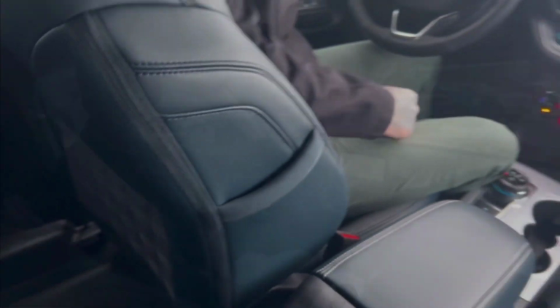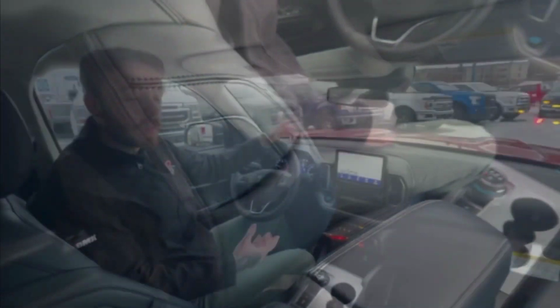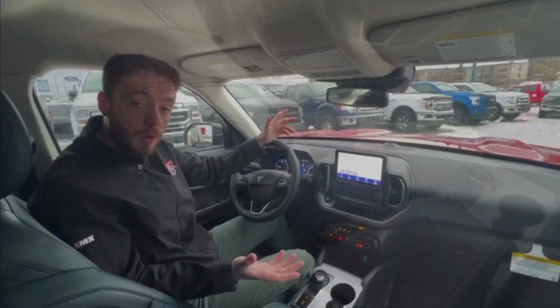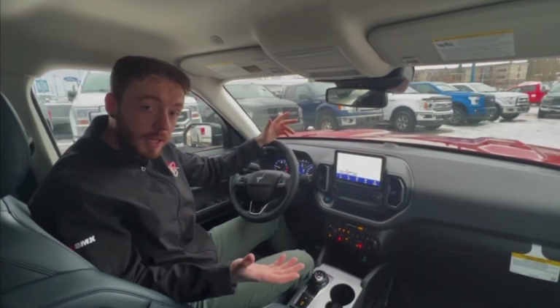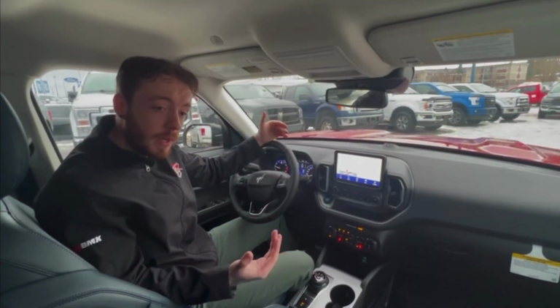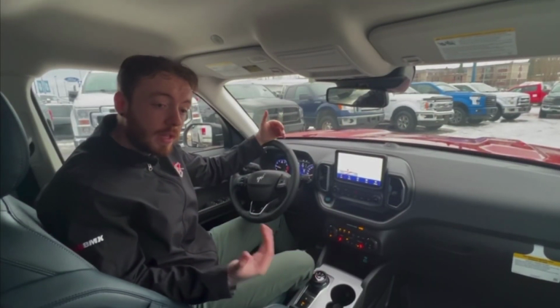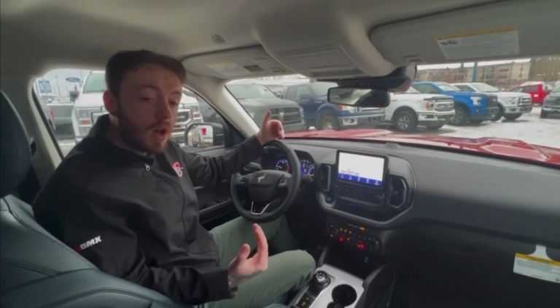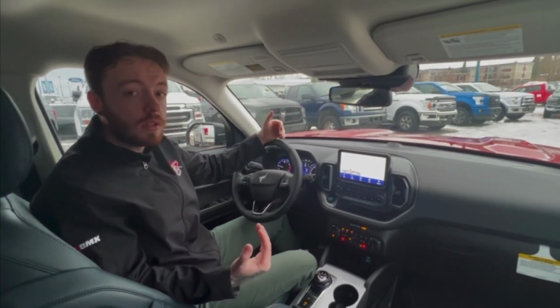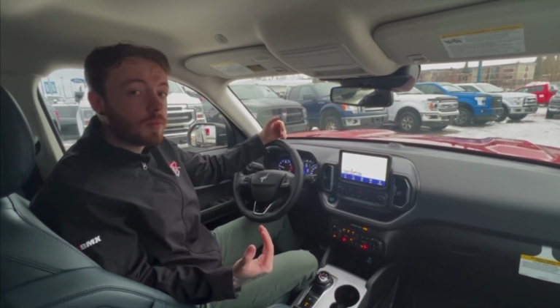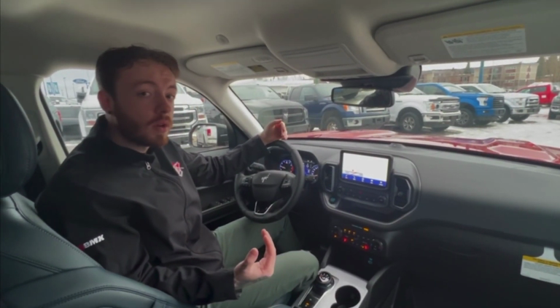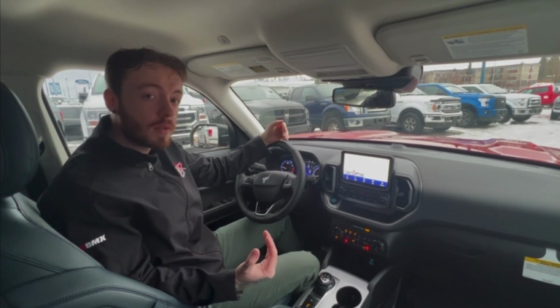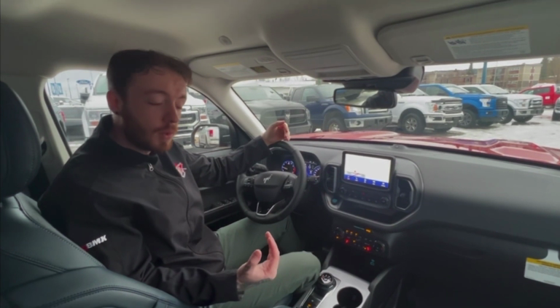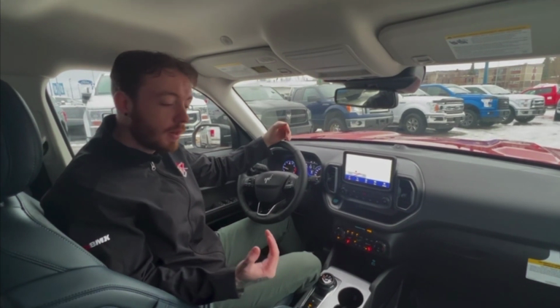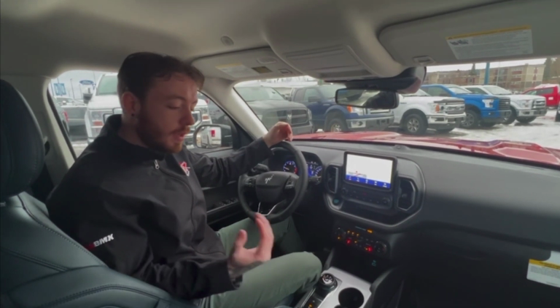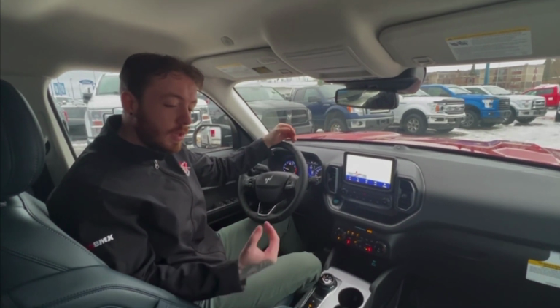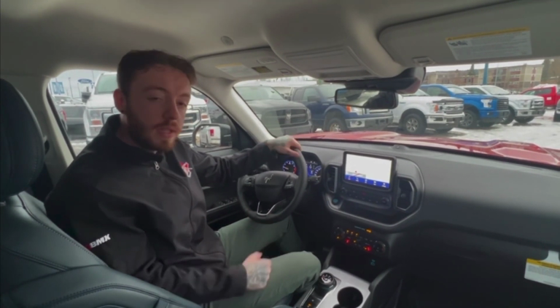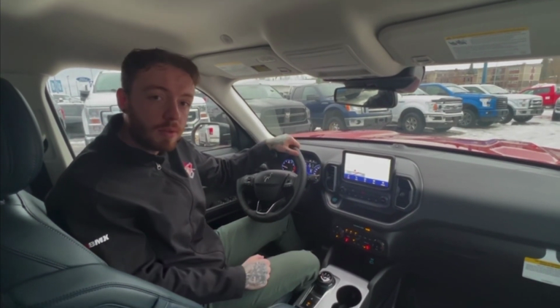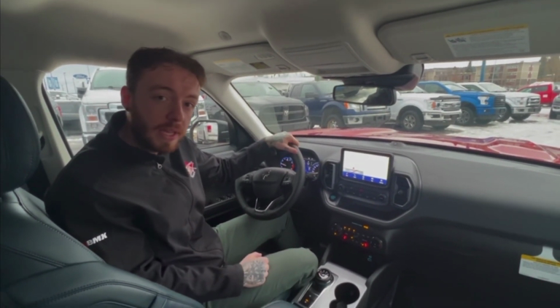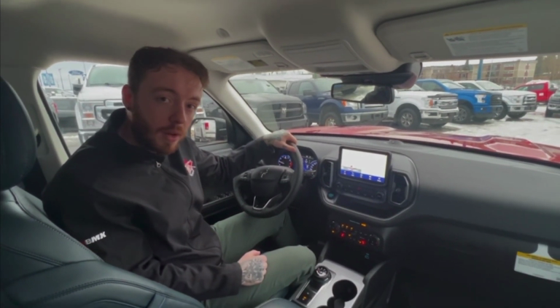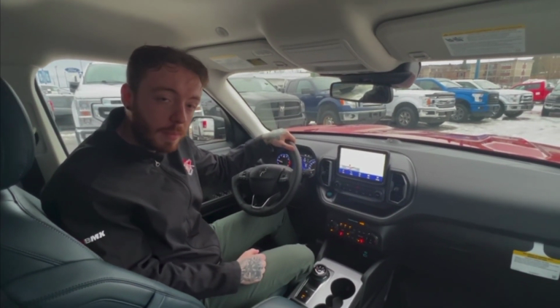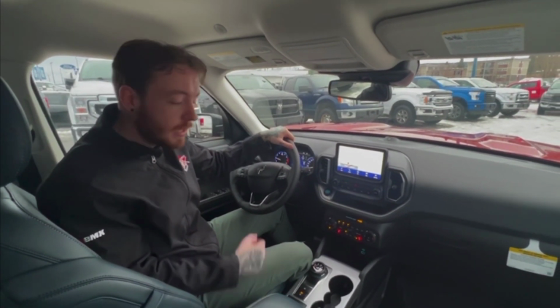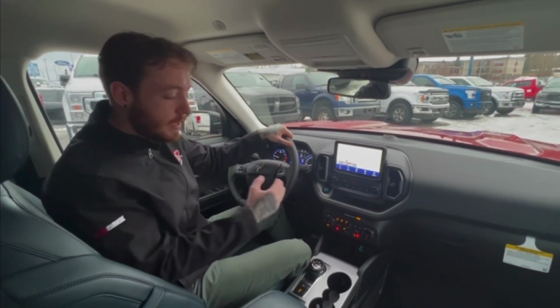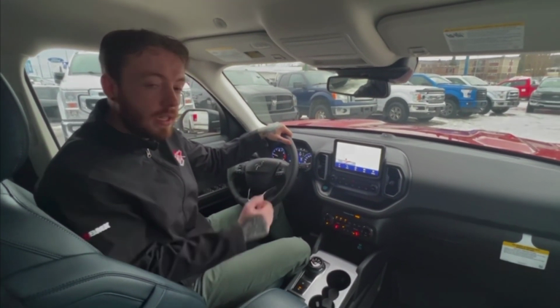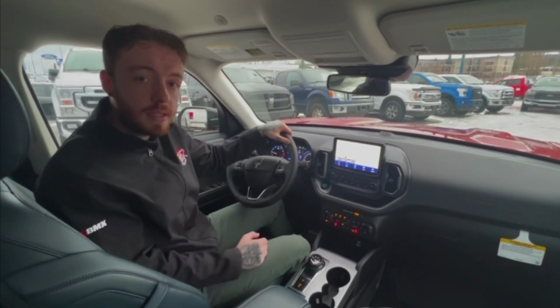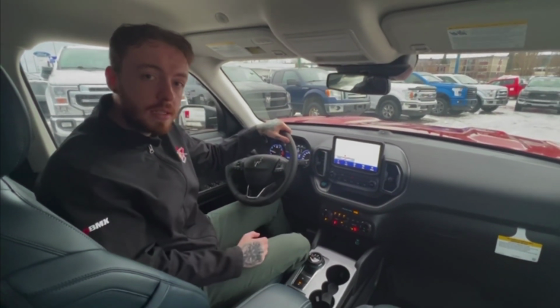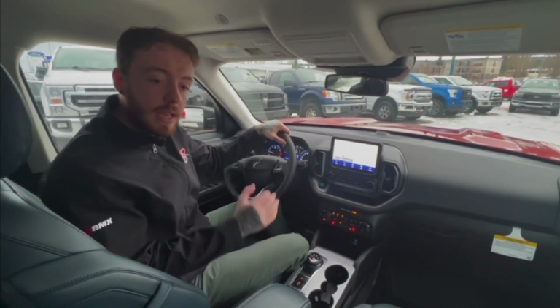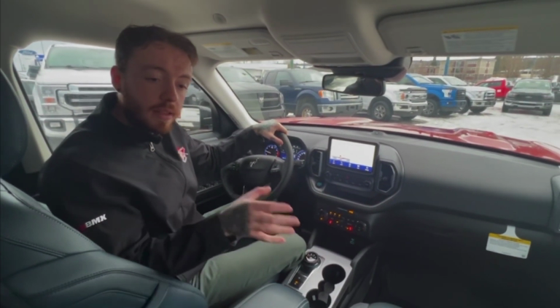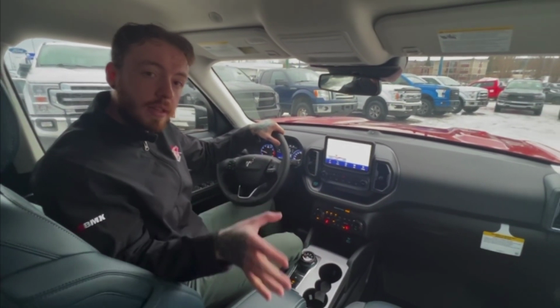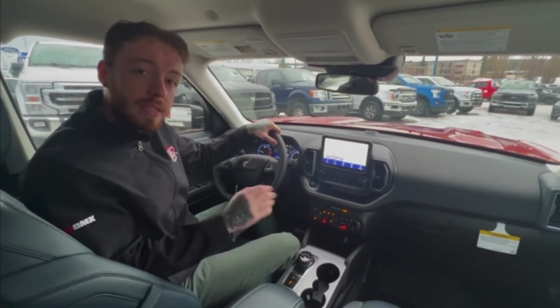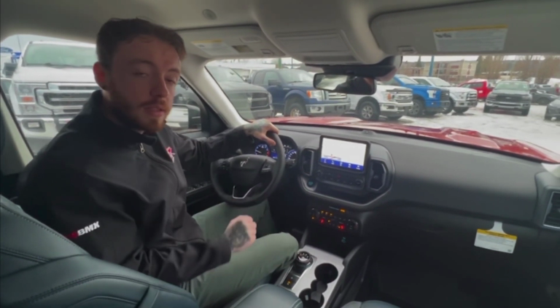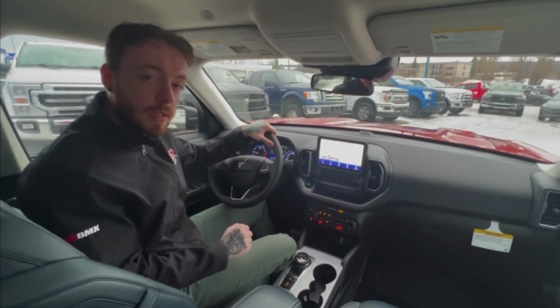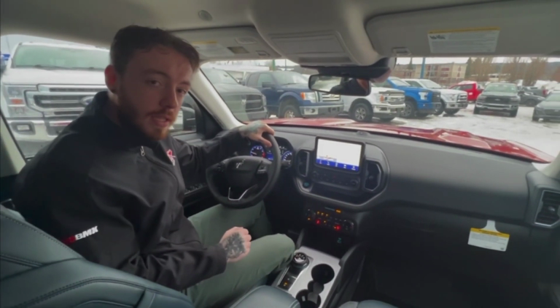So here we are in the all new Bronco Sport. This one being an Outer Banks has heated seats and leather inserts in the seats.